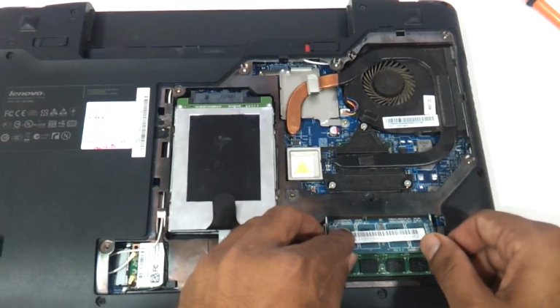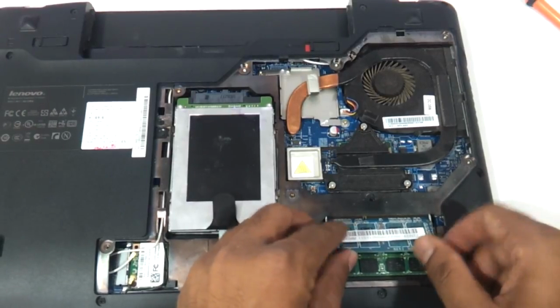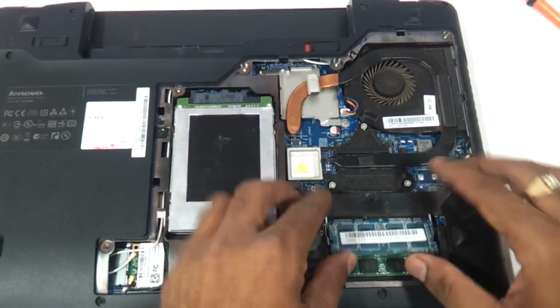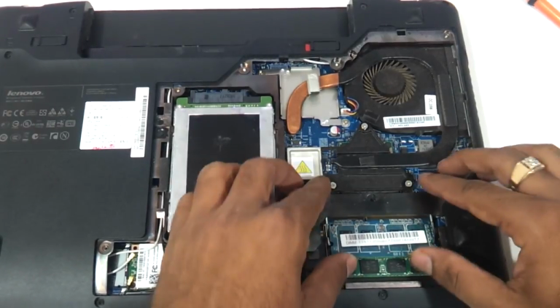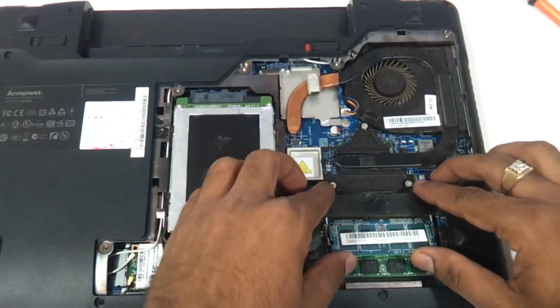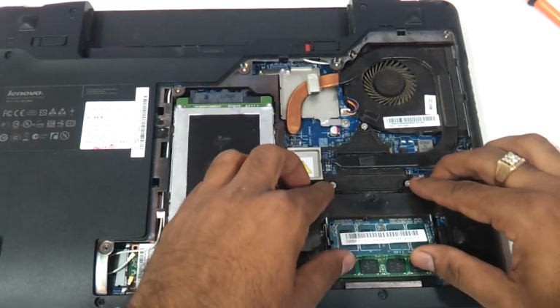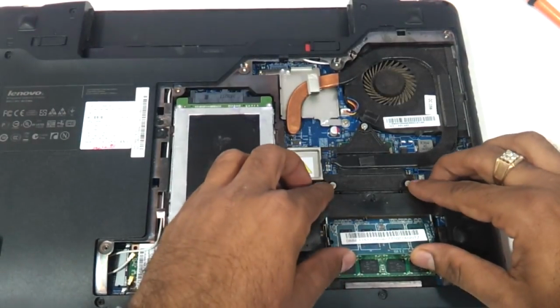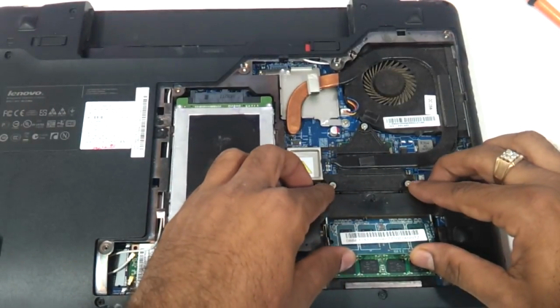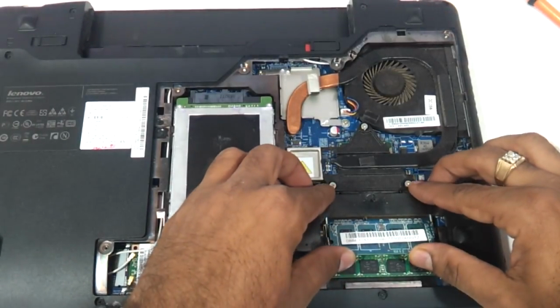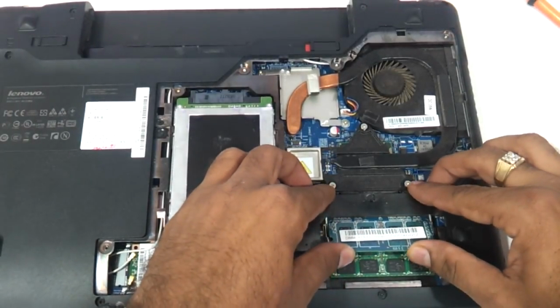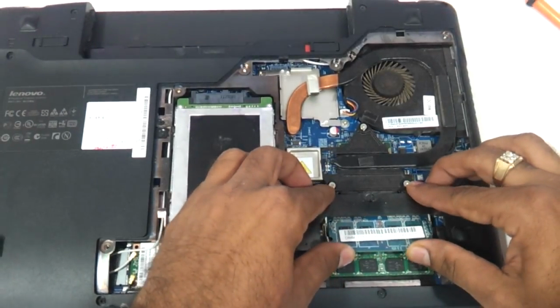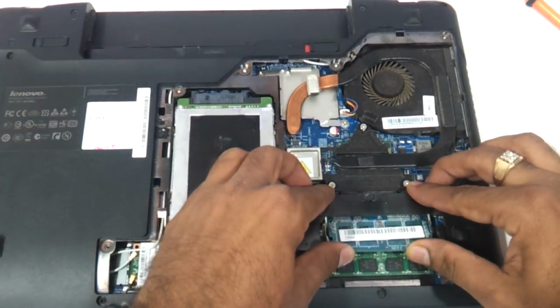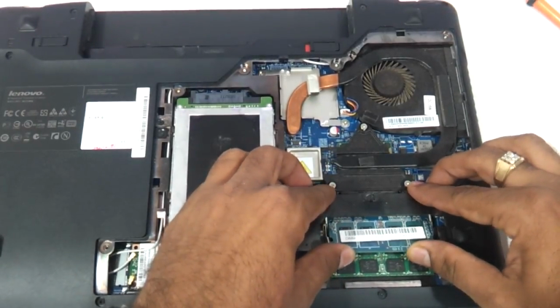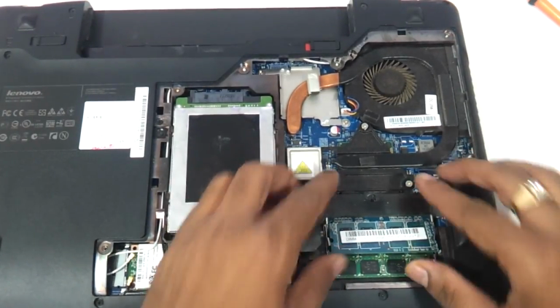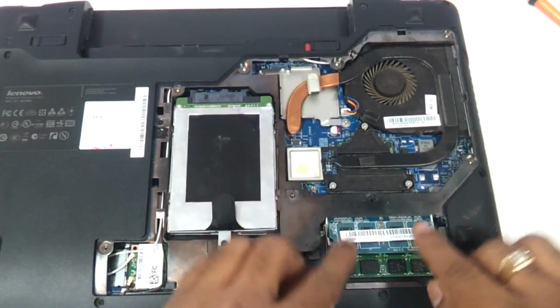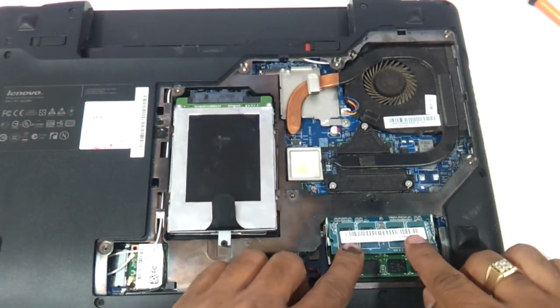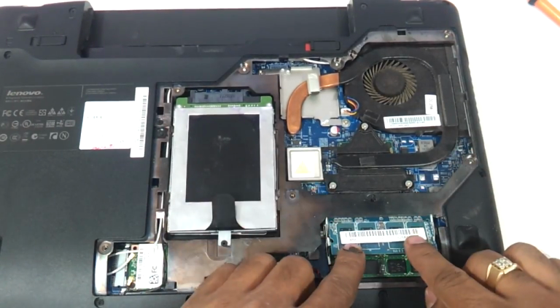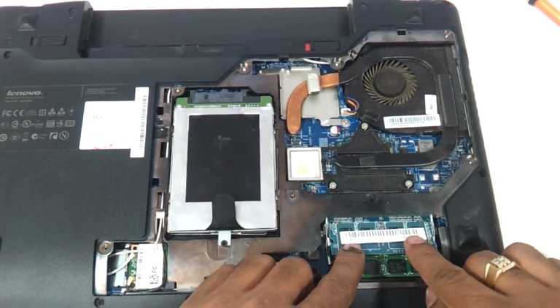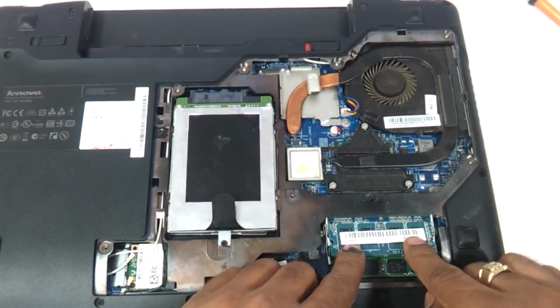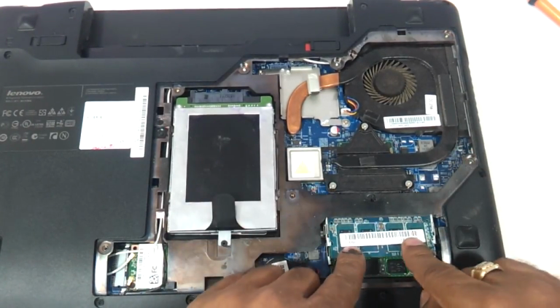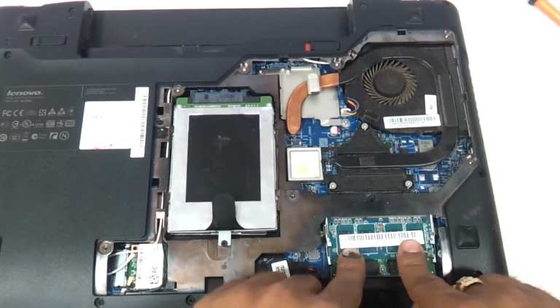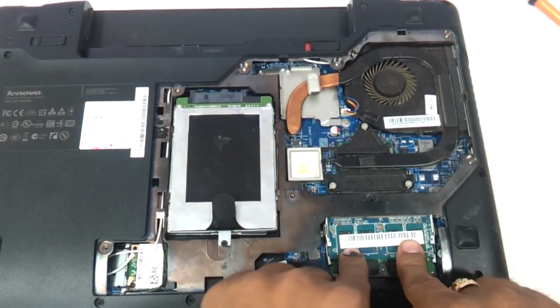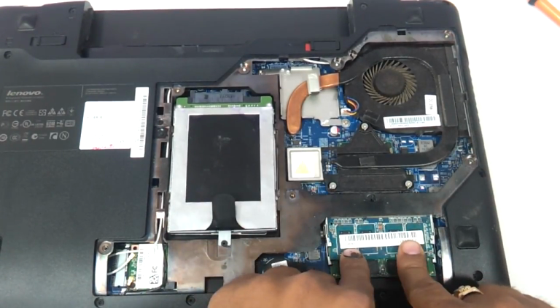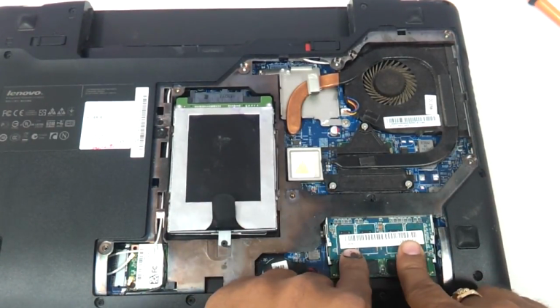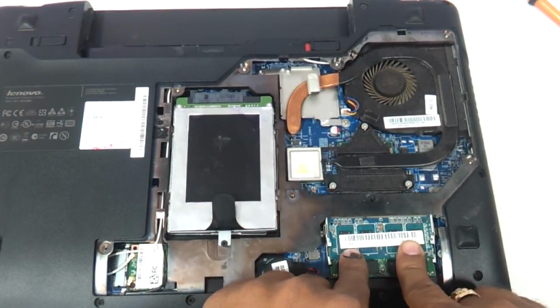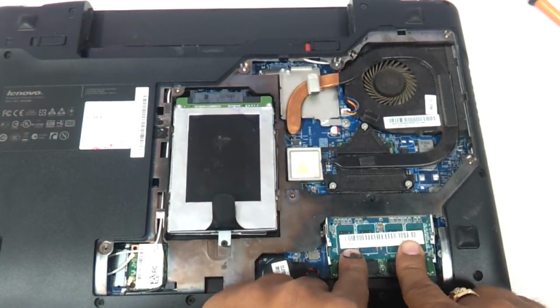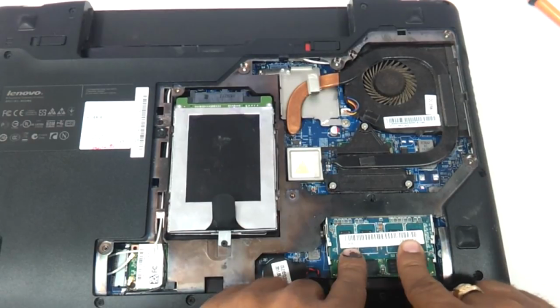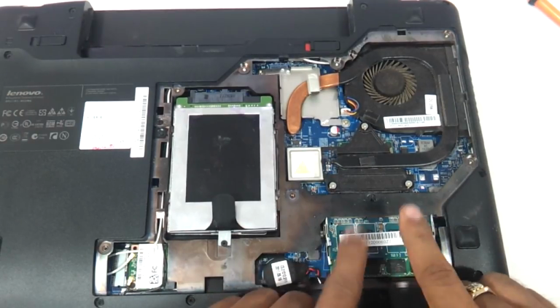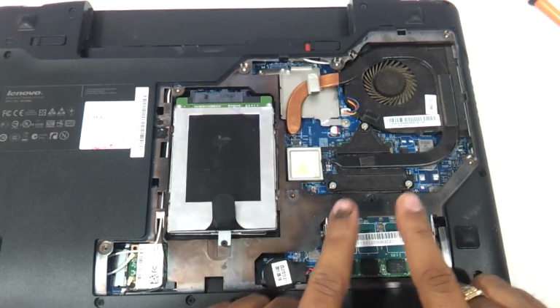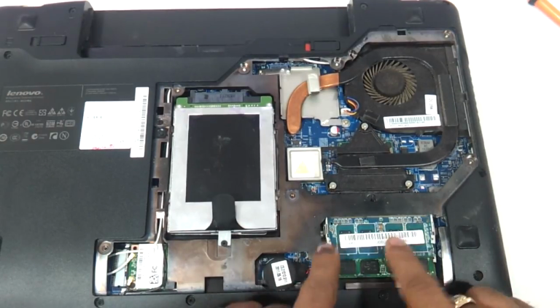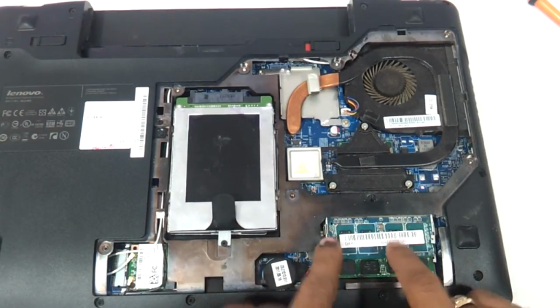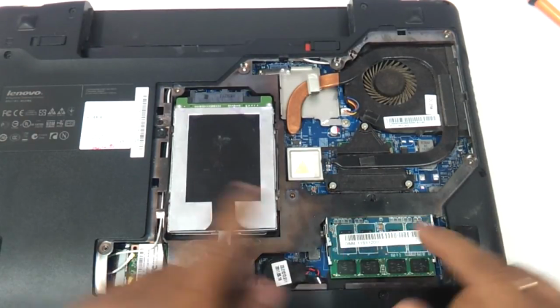Just put it in, press it down, and then press it from the top to seat it. So that is the RAM done.